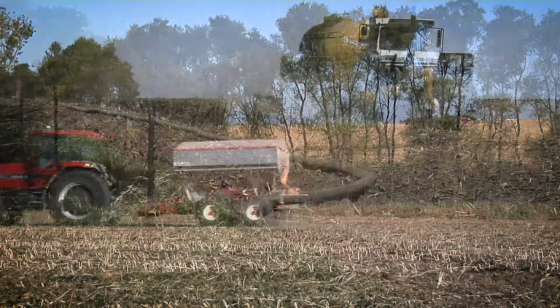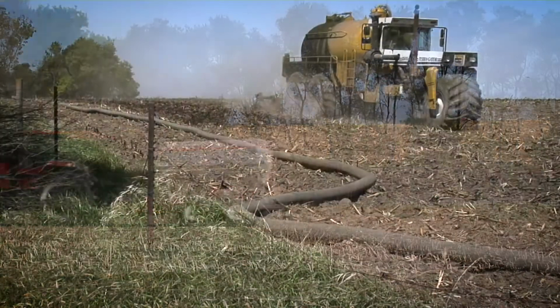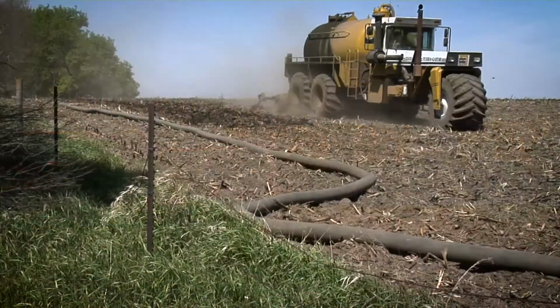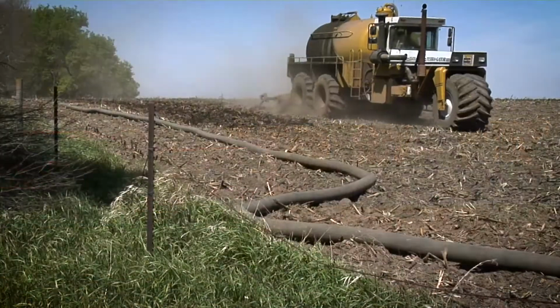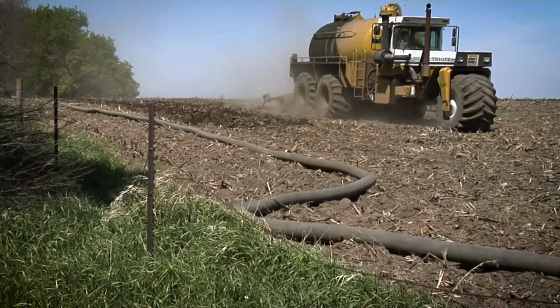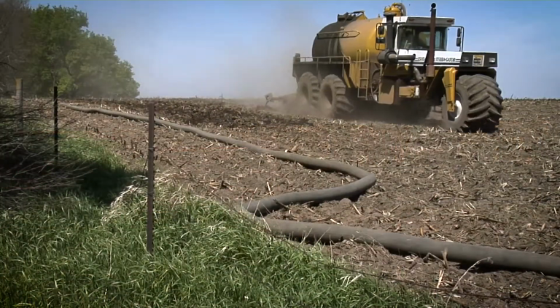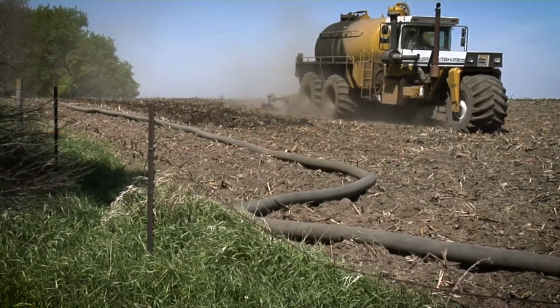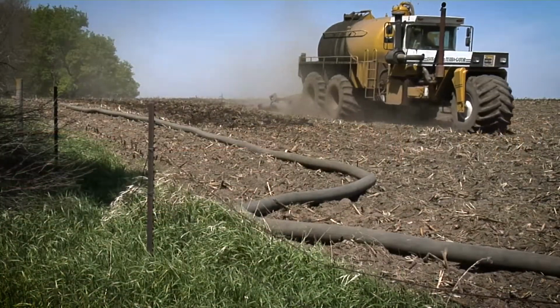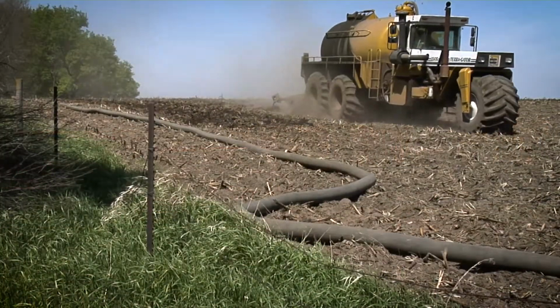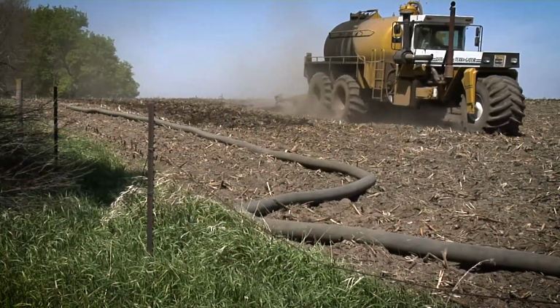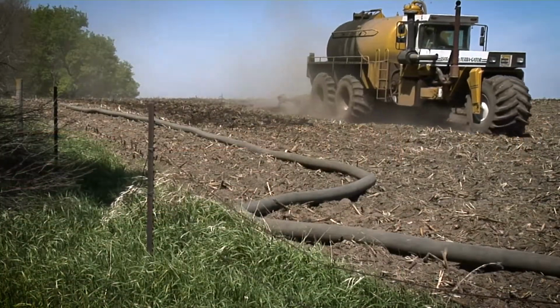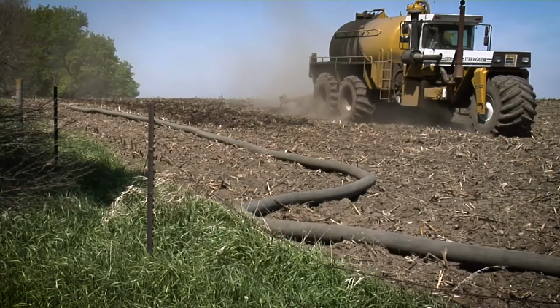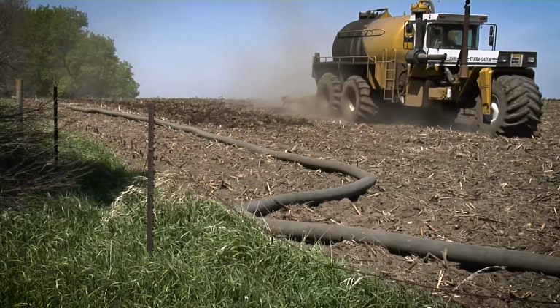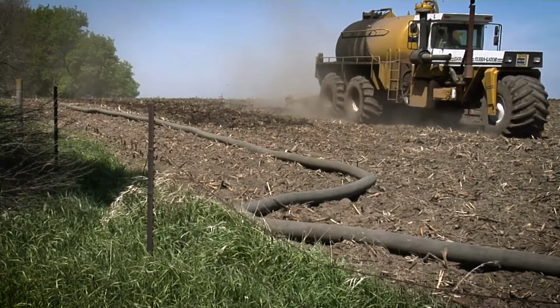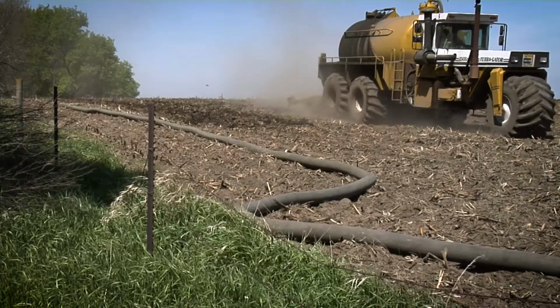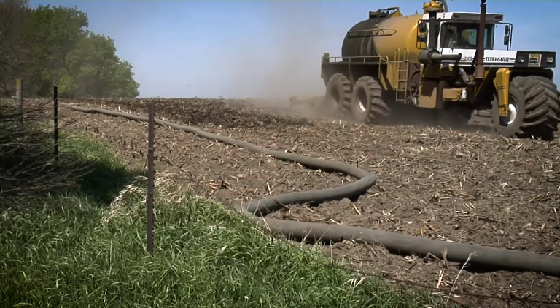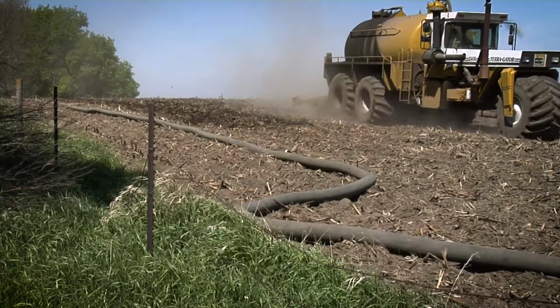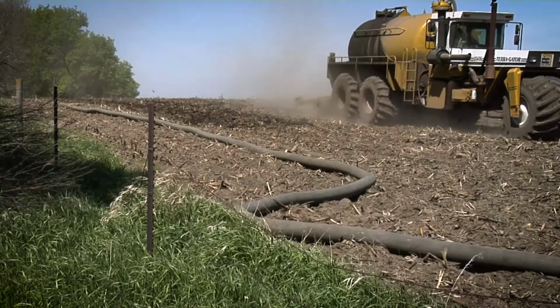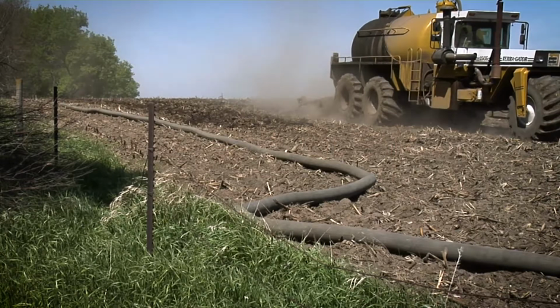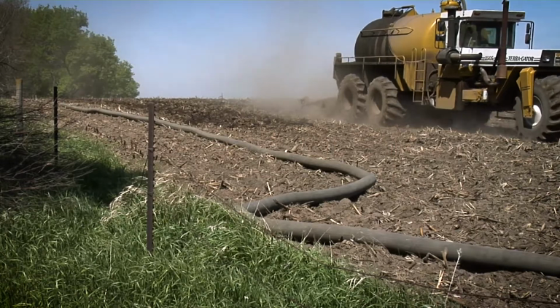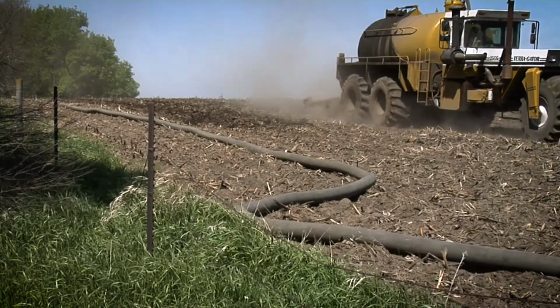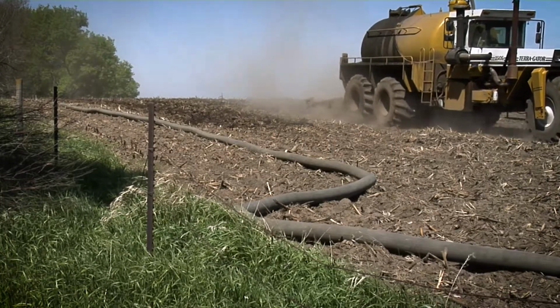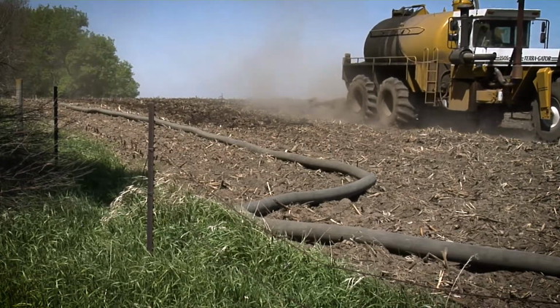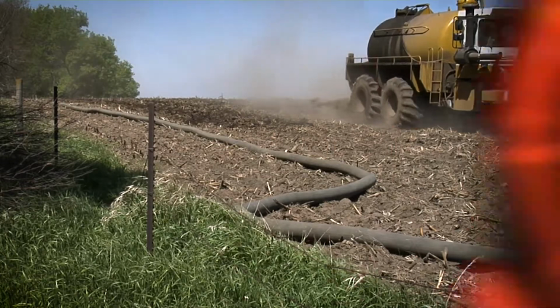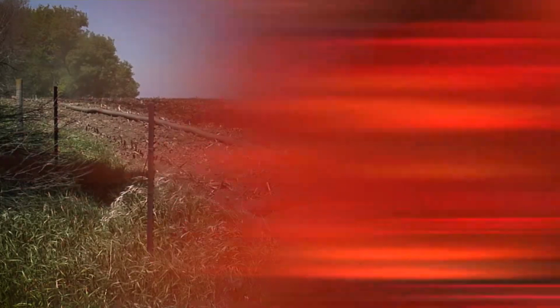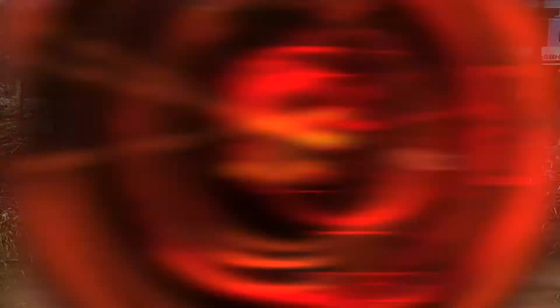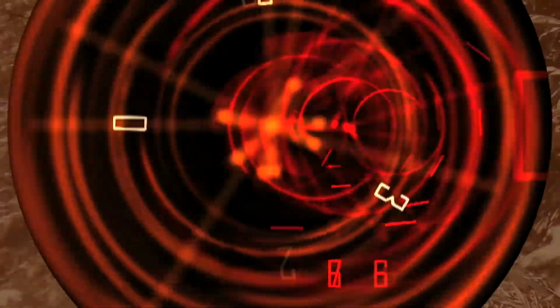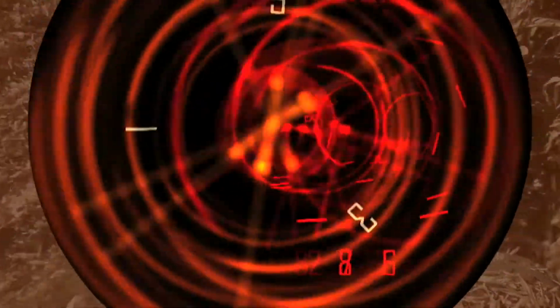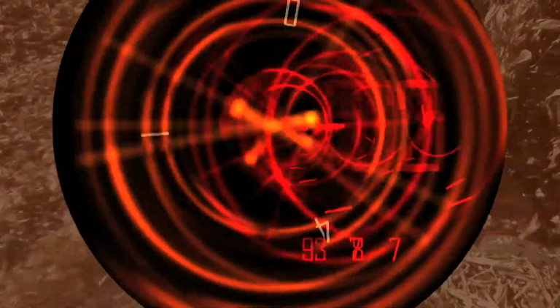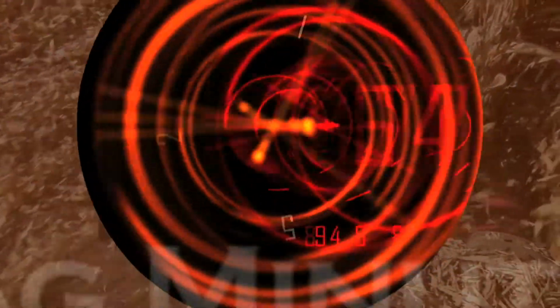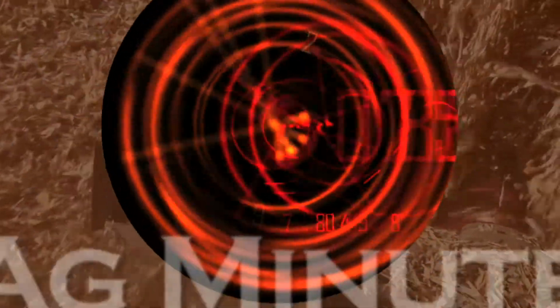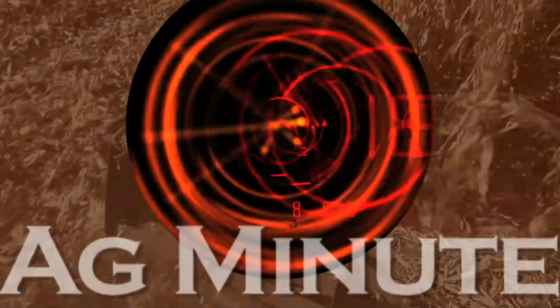Used wisely, manure can be a great asset in fields to help raise crops. With today's Ag Minute, I'm Darren Hefty.